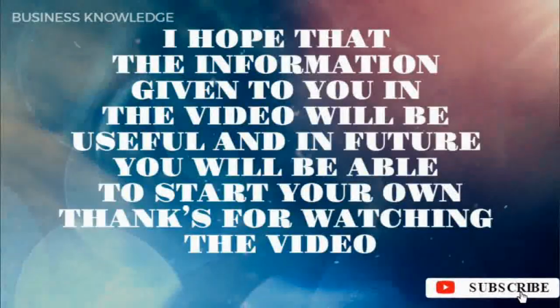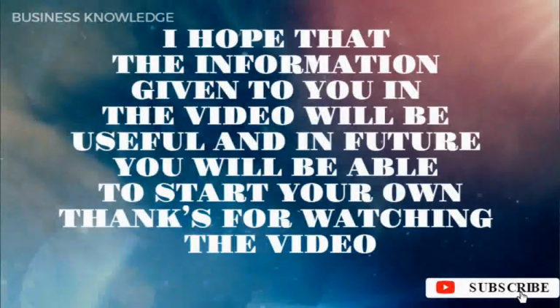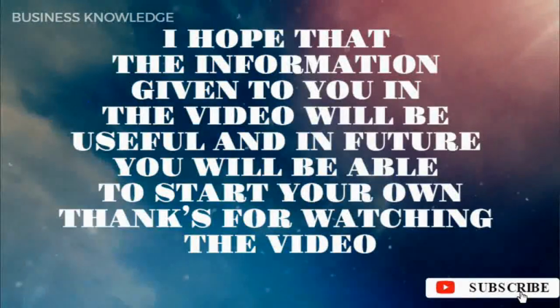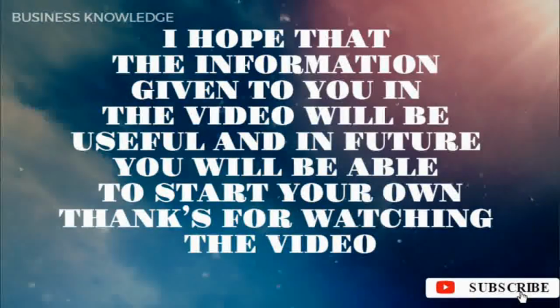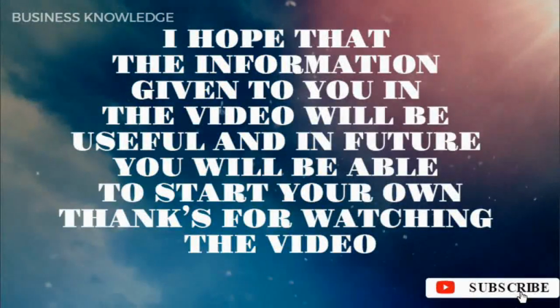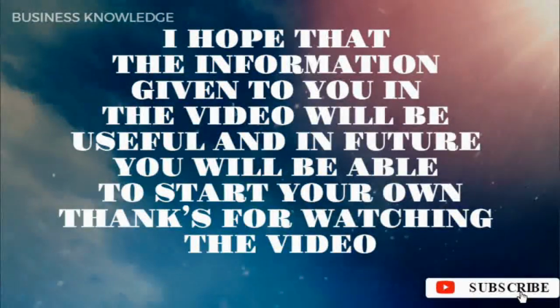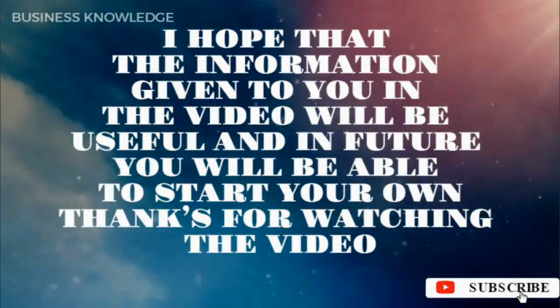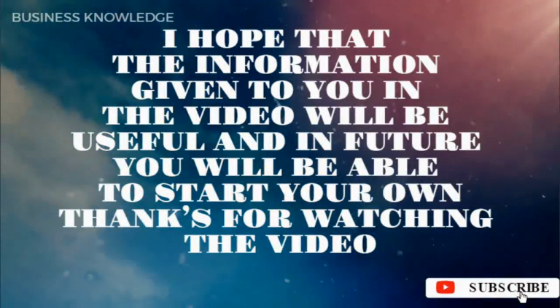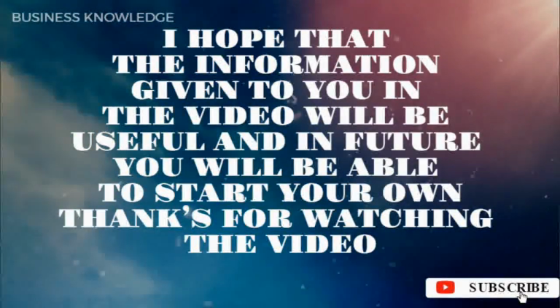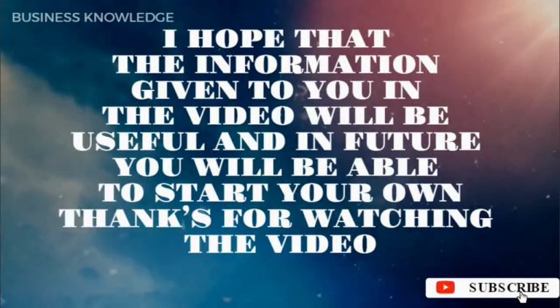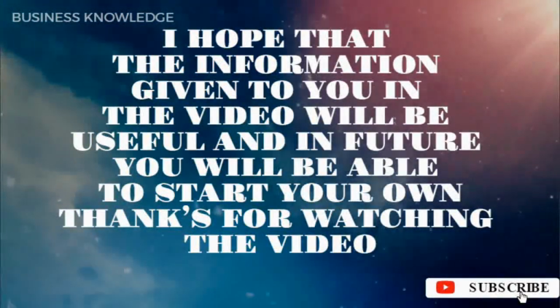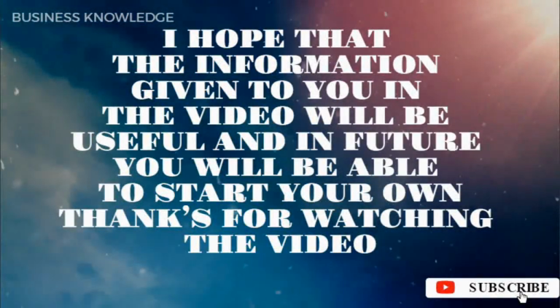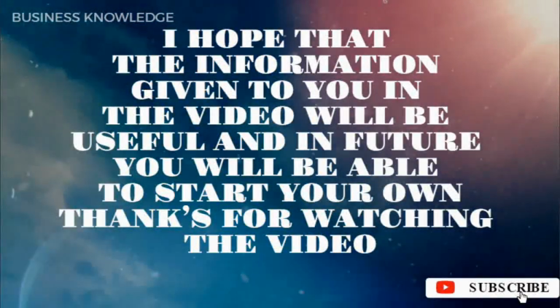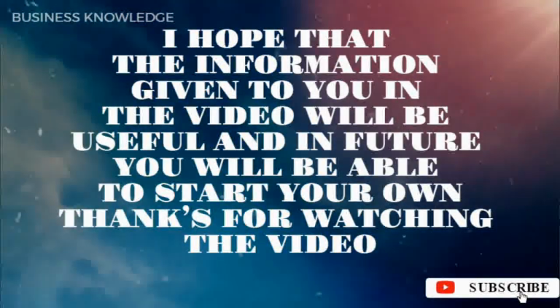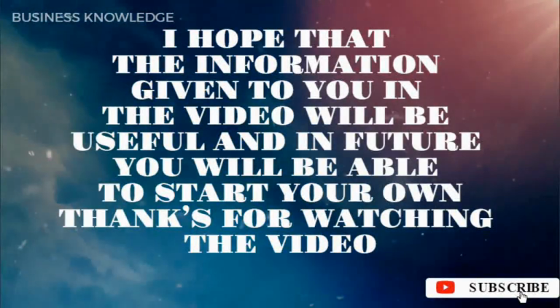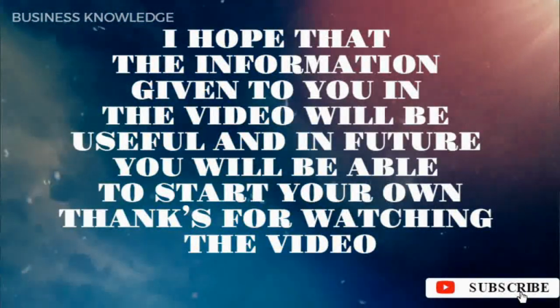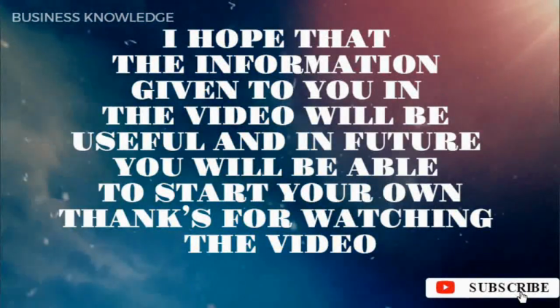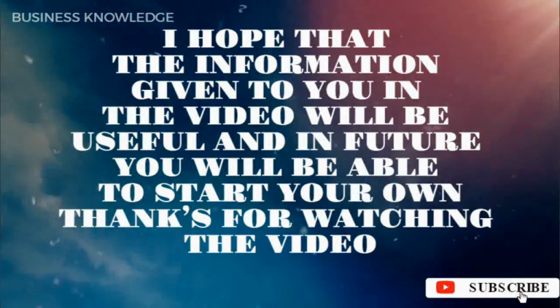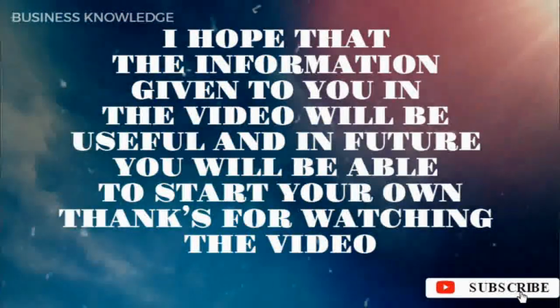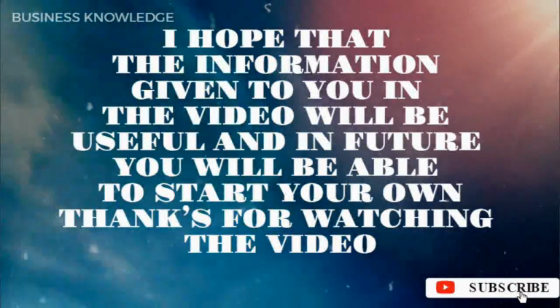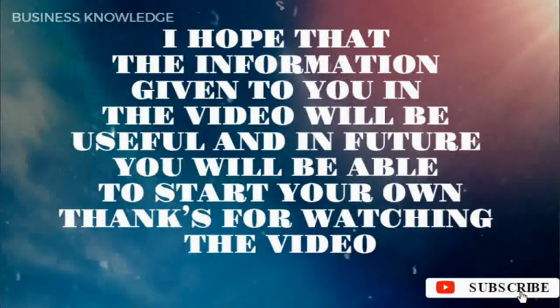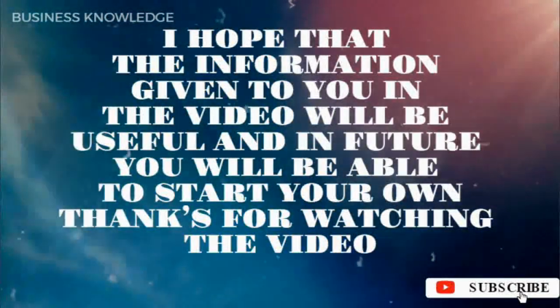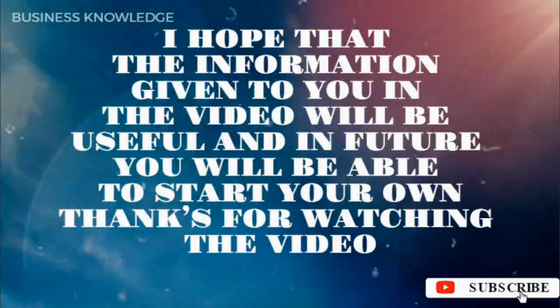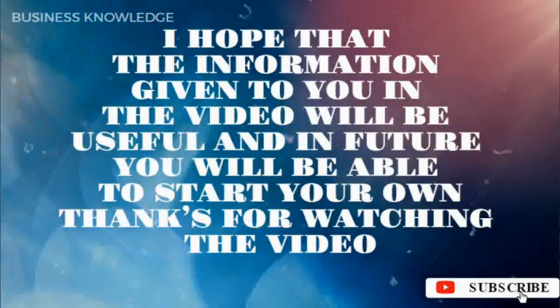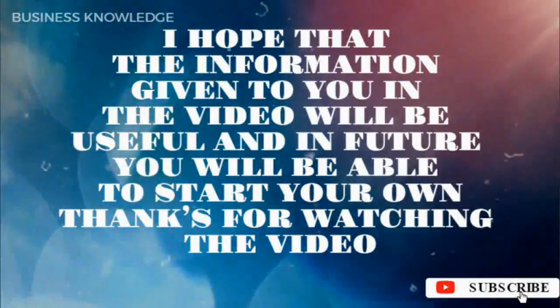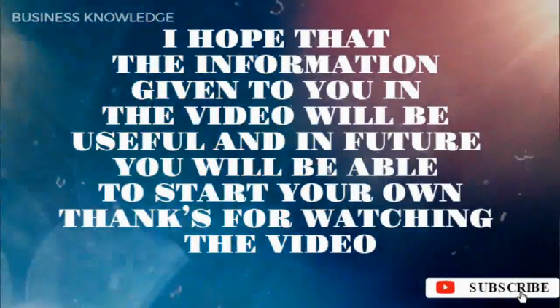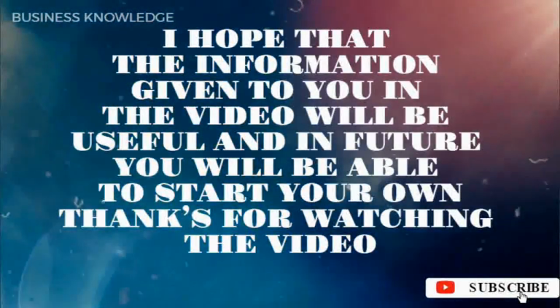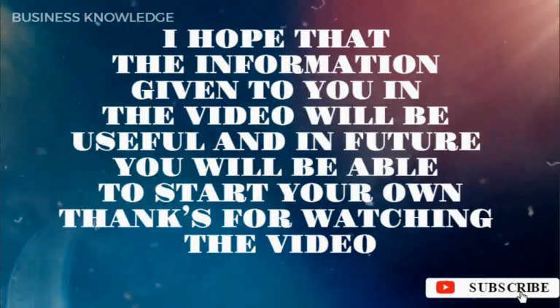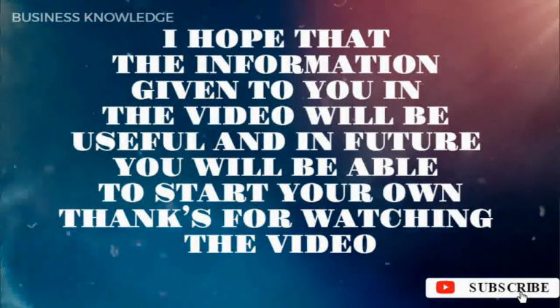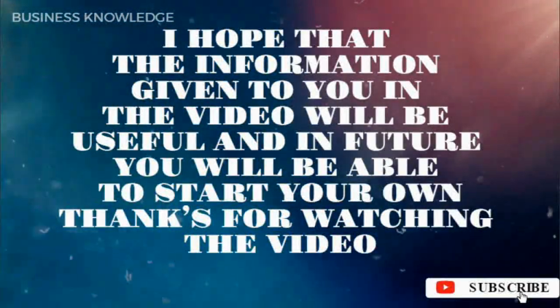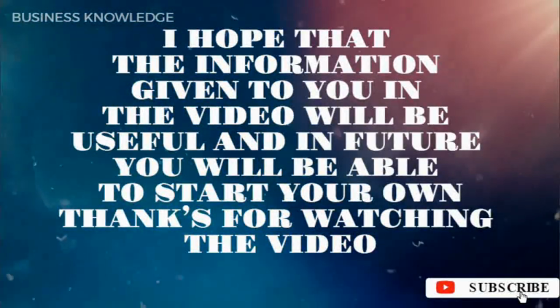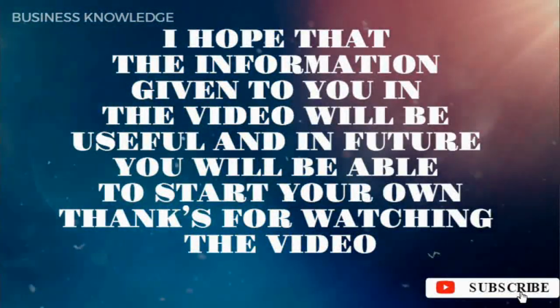I hope that the information given to you in the video will be useful and in future you will be able to start your own business. Thanks for watching the video.